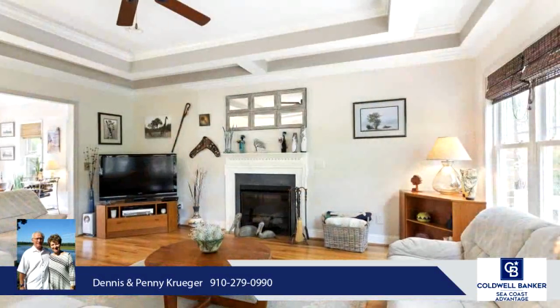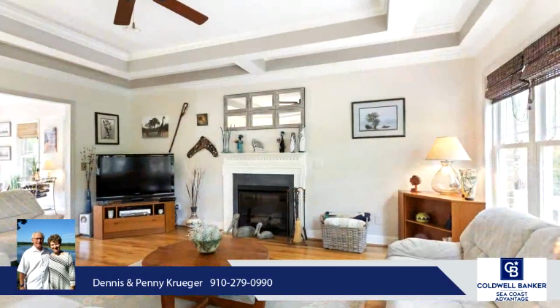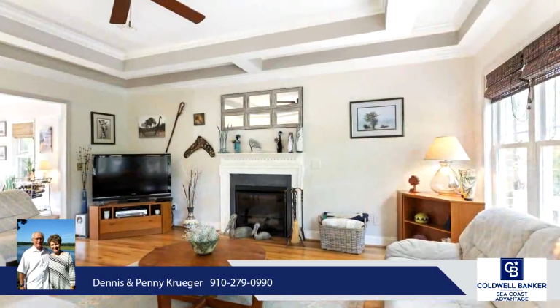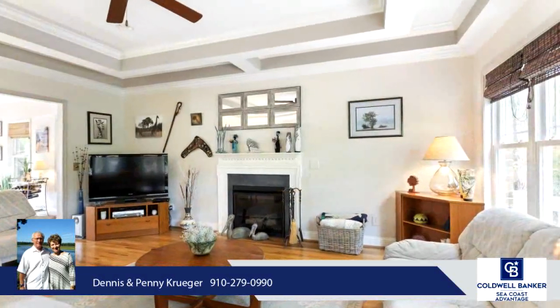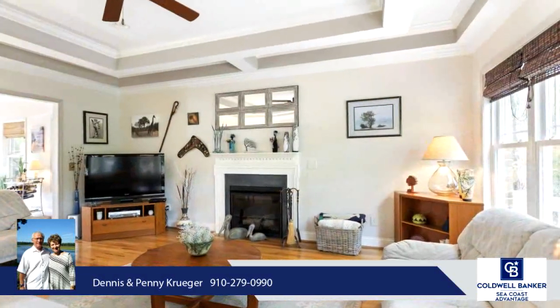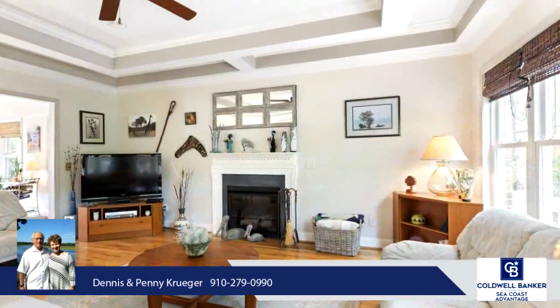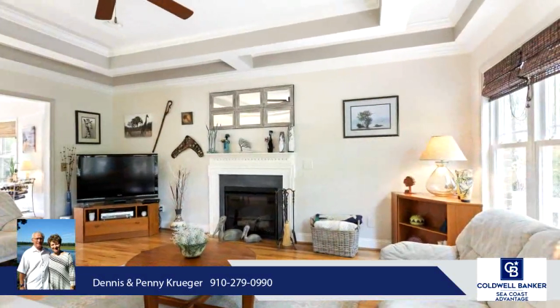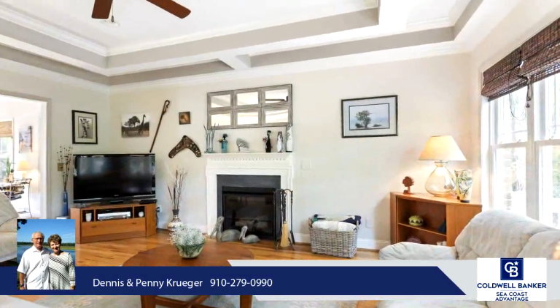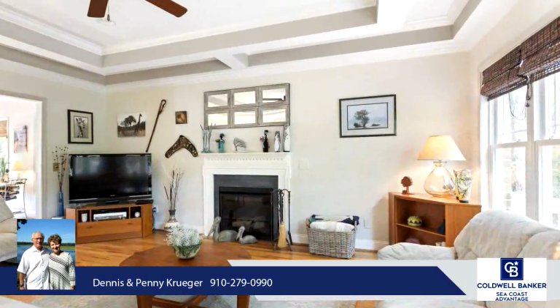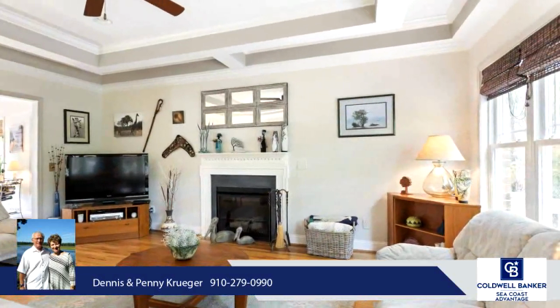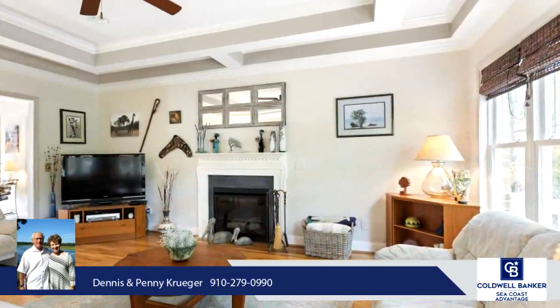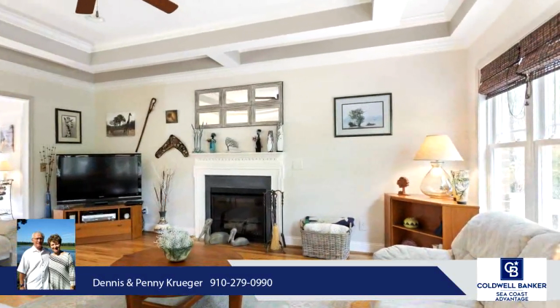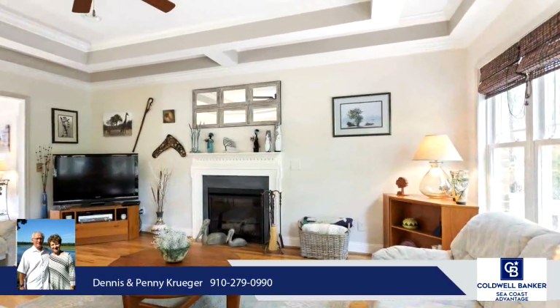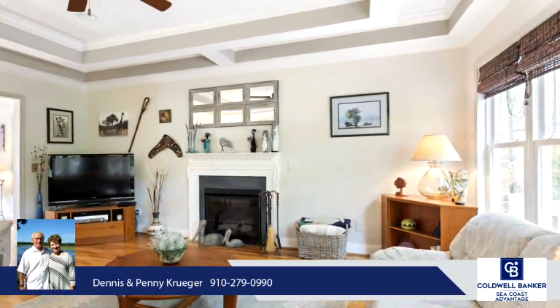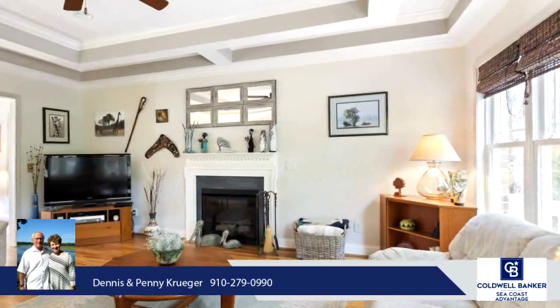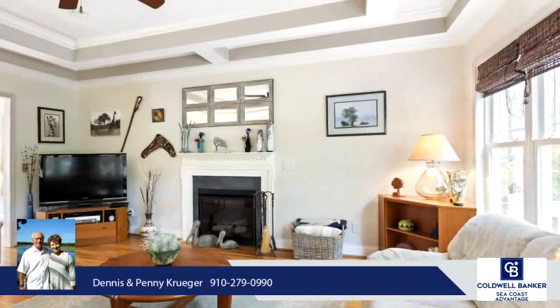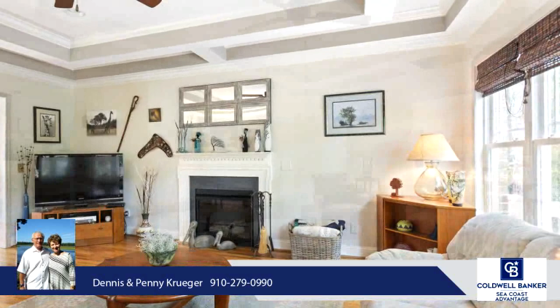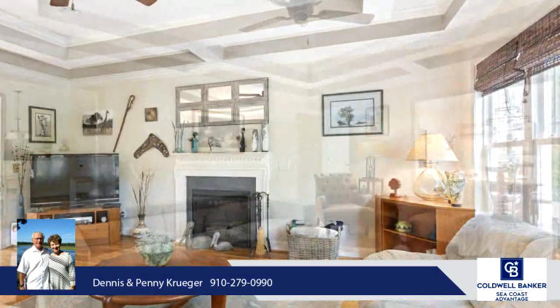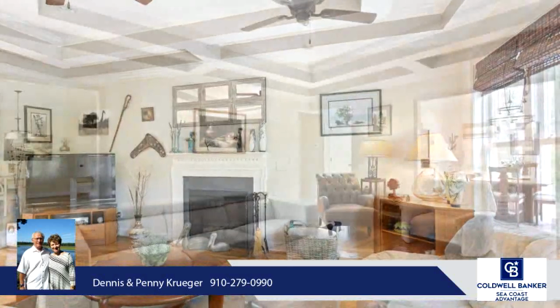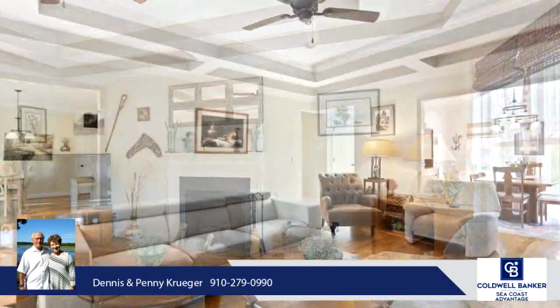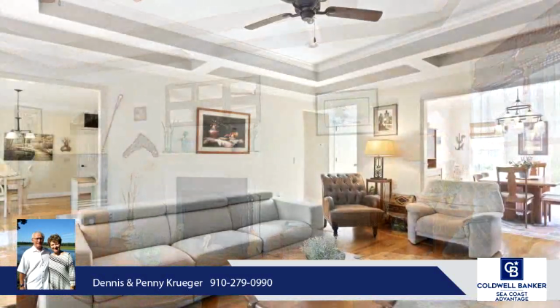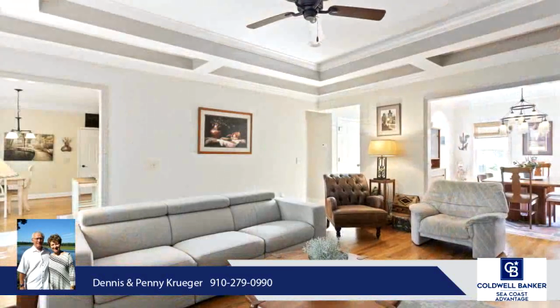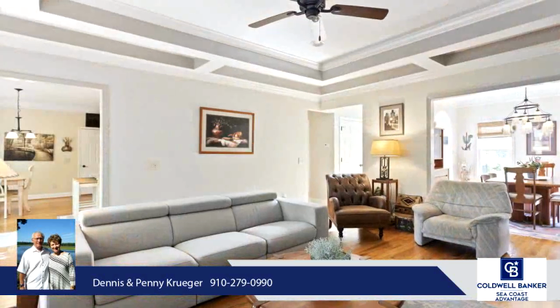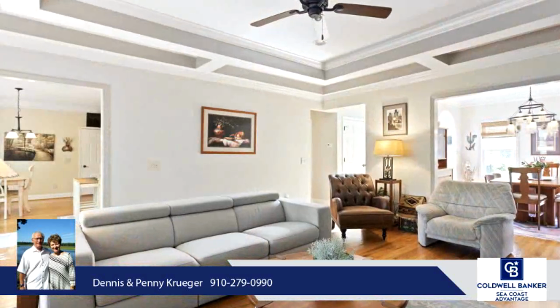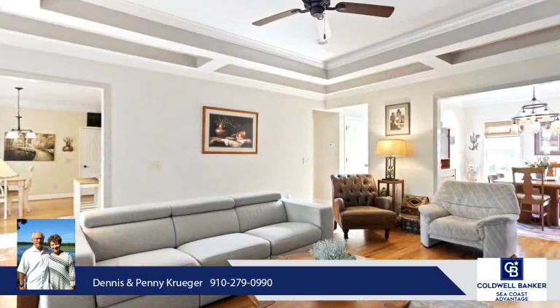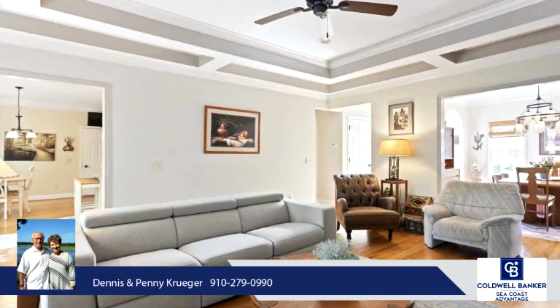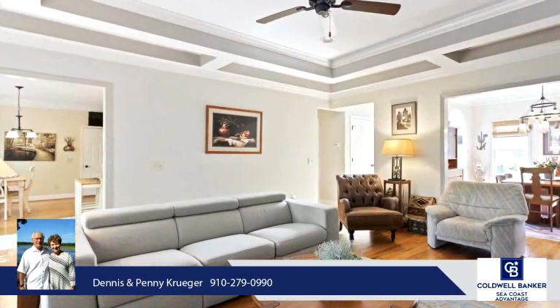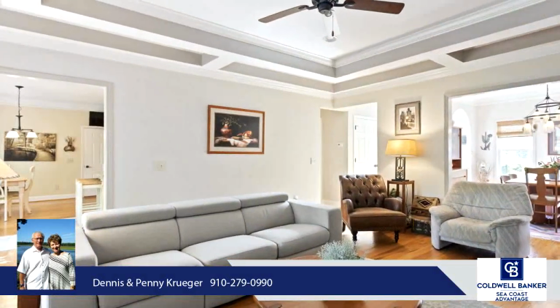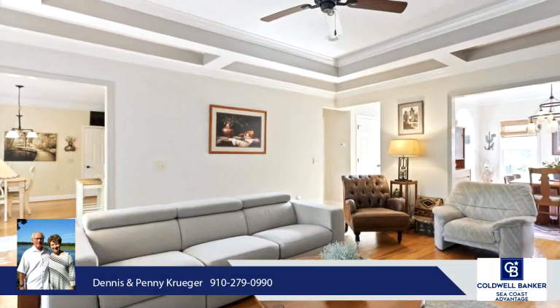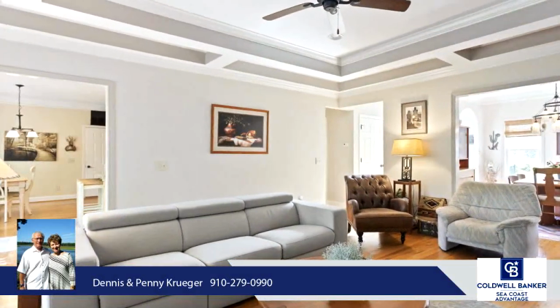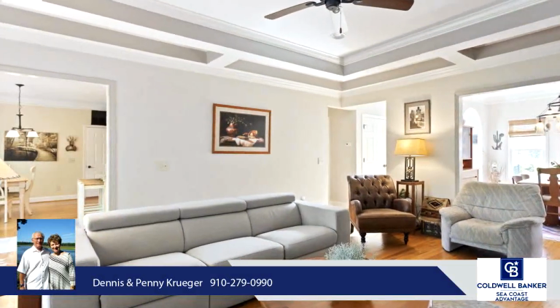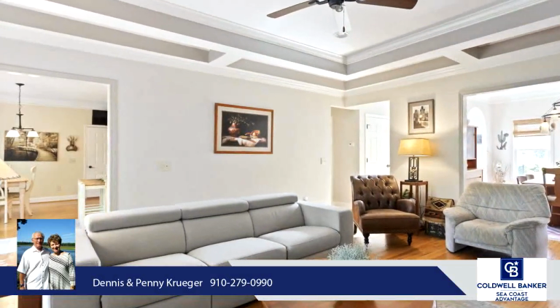Enjoy the quiet solitude of the large screen porch with tiled floor, and deck overlooking nature.